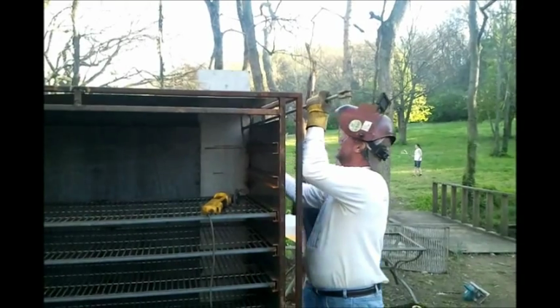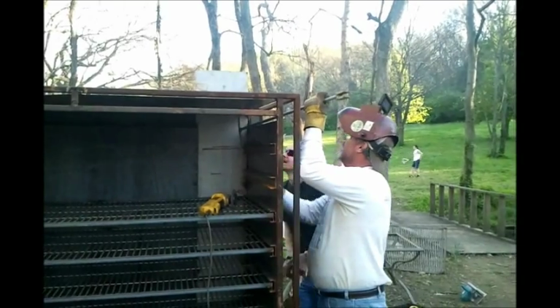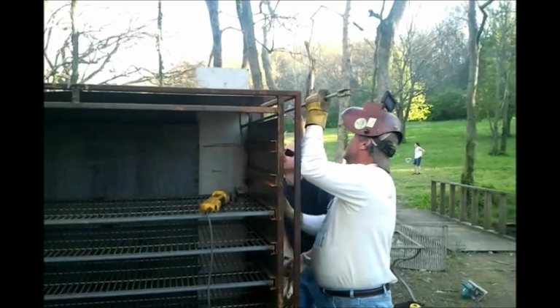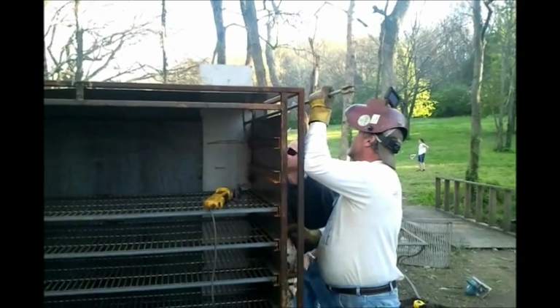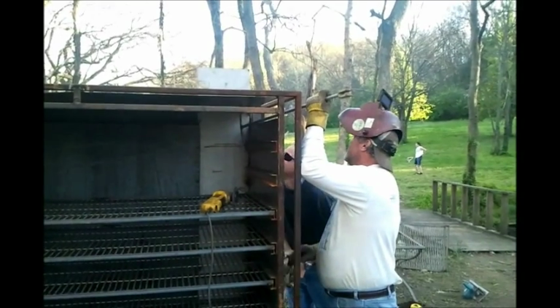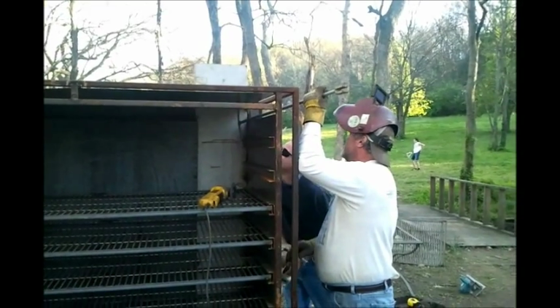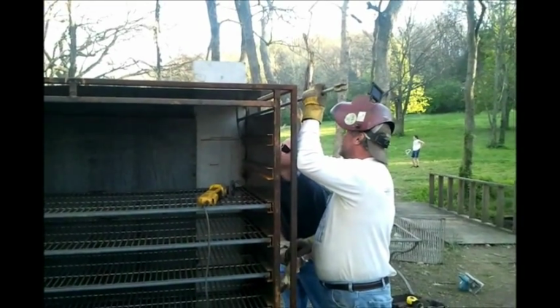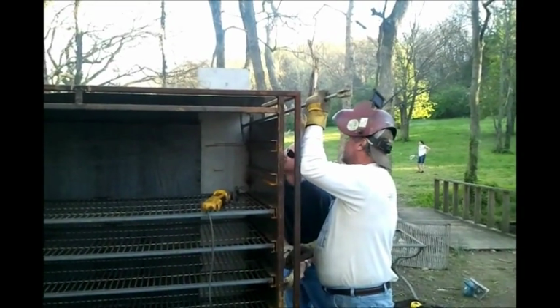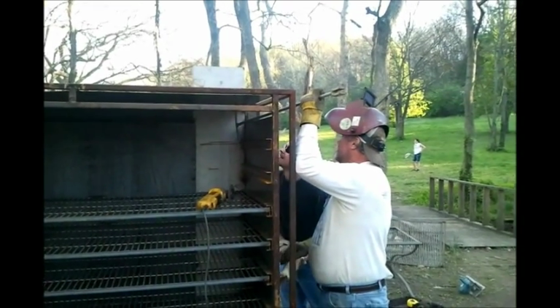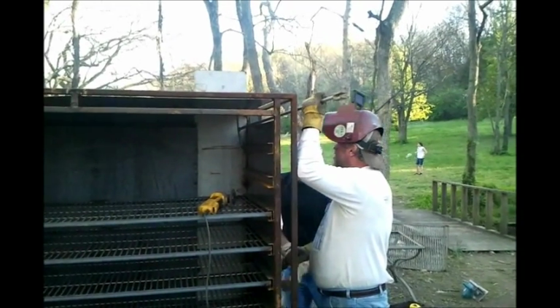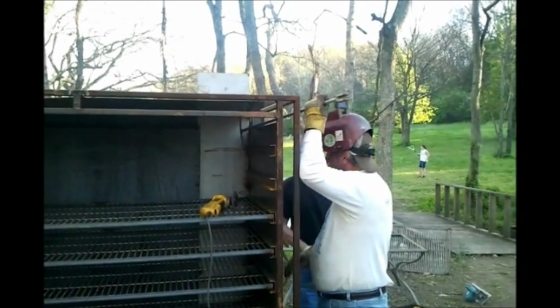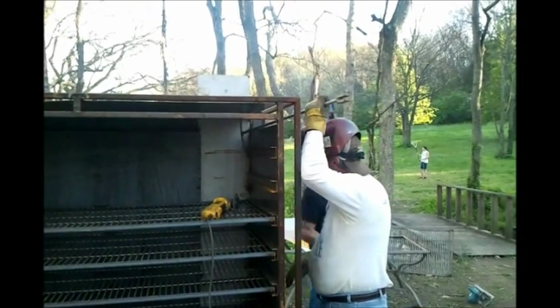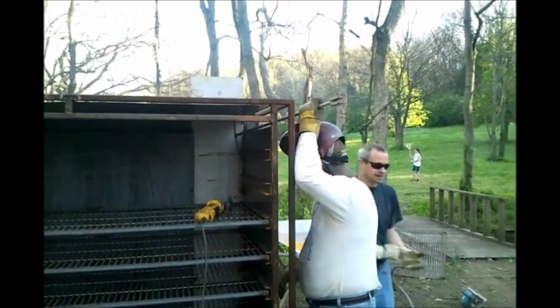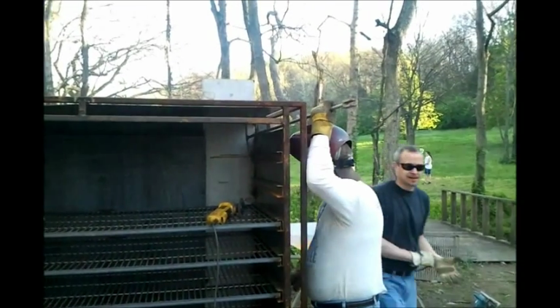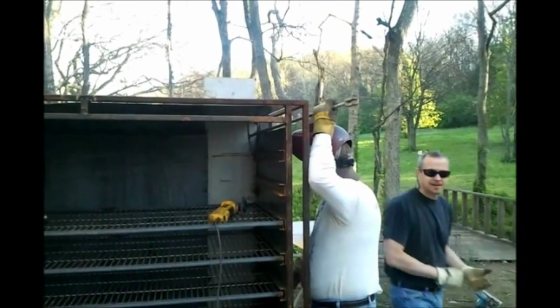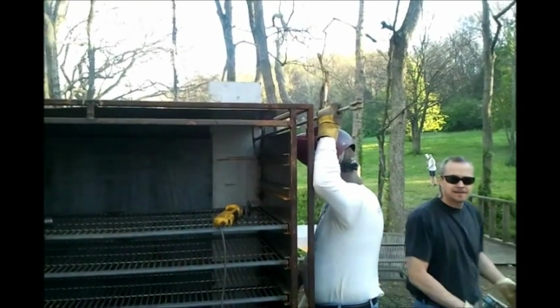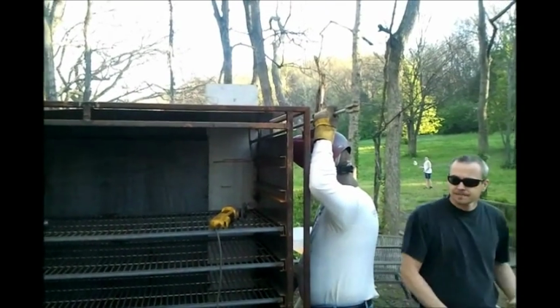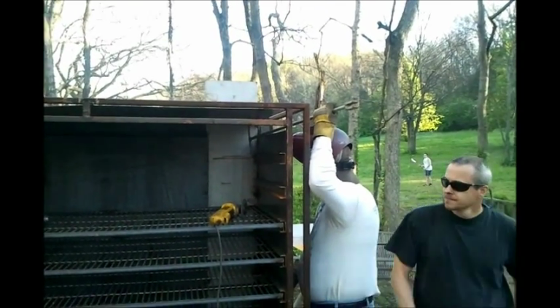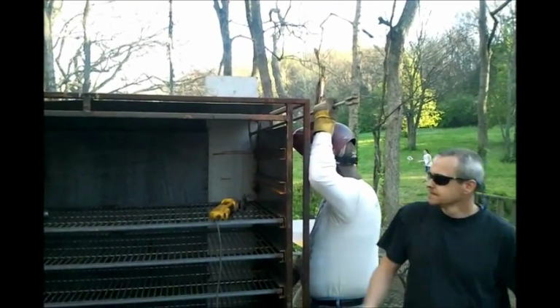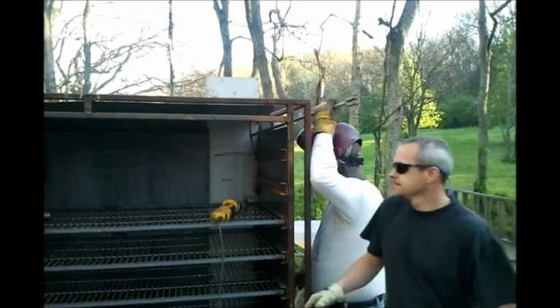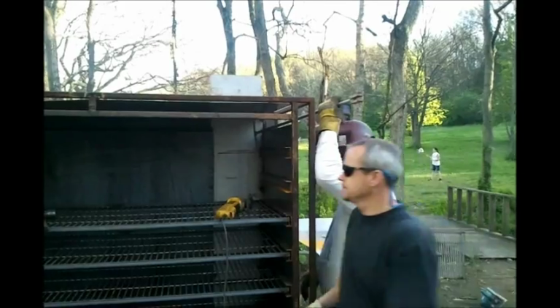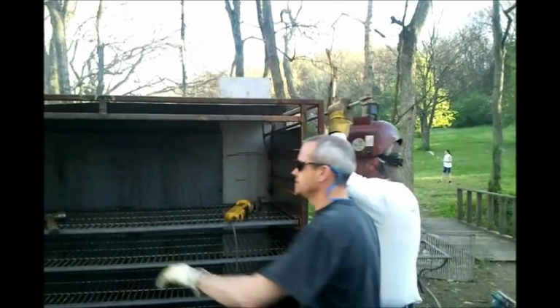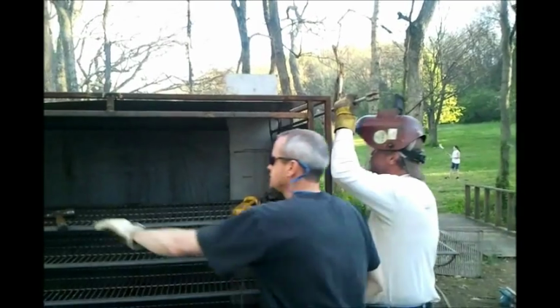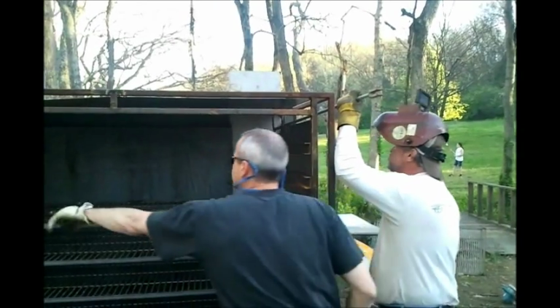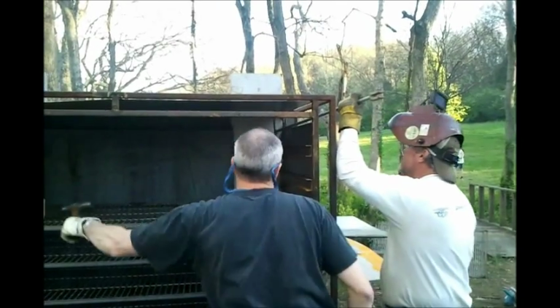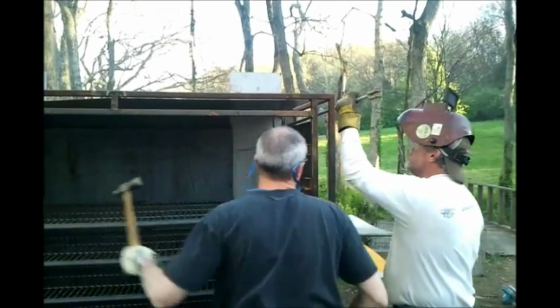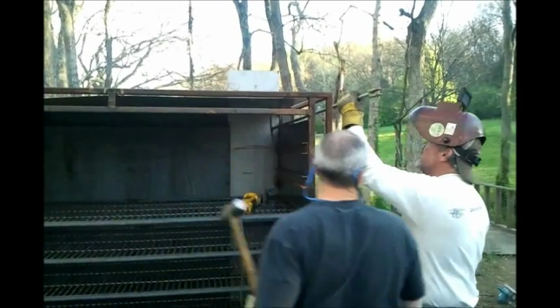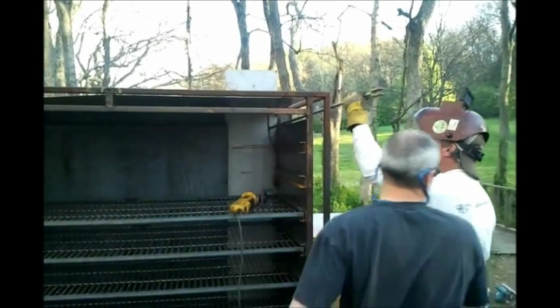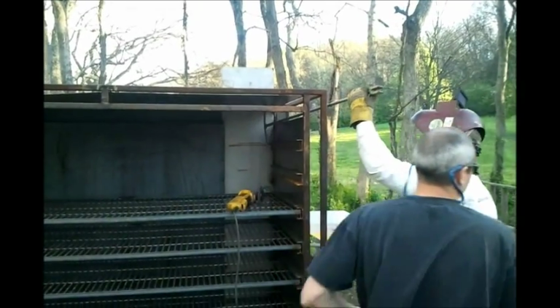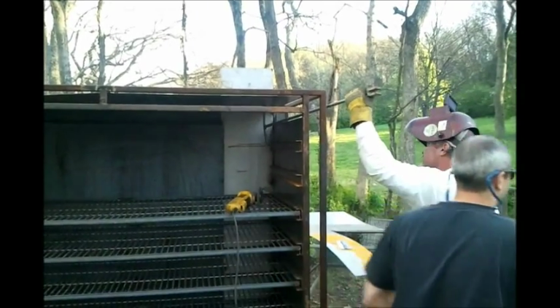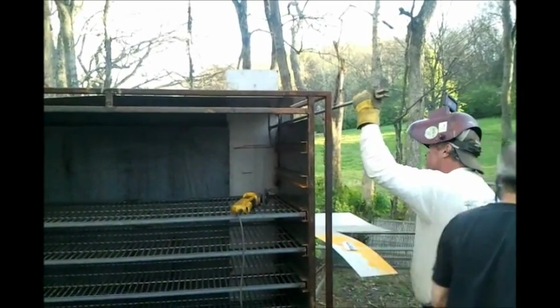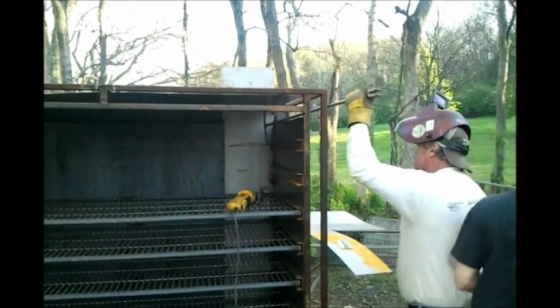Now we're using a water key to leverage that top up there so we can get it up.